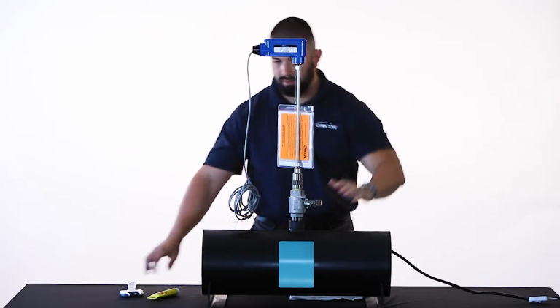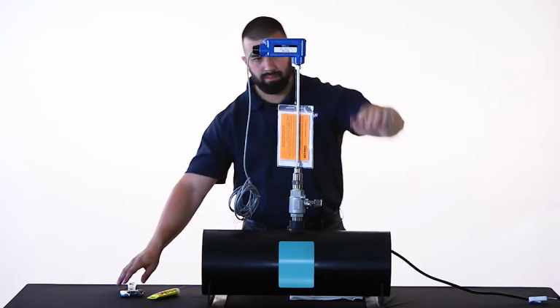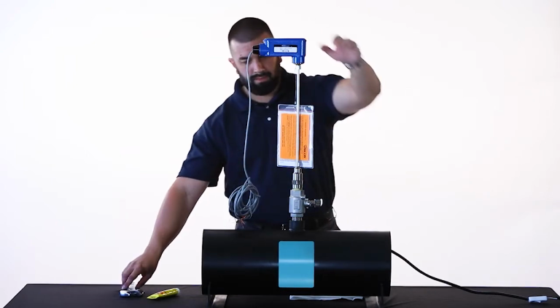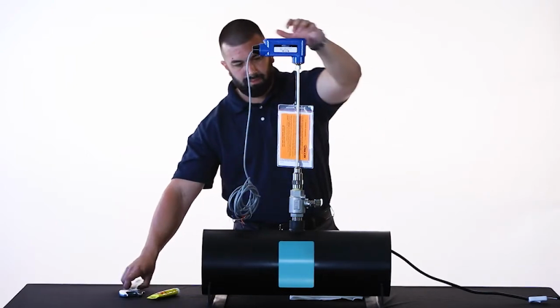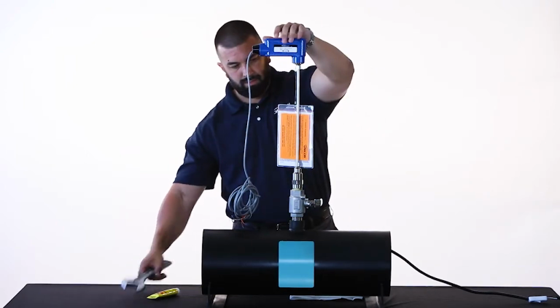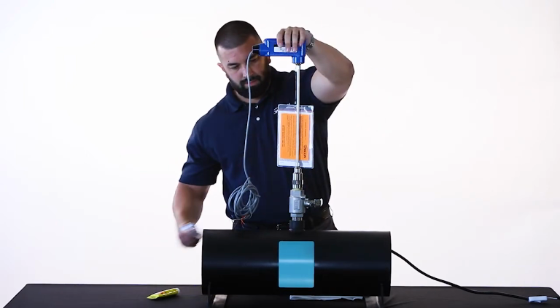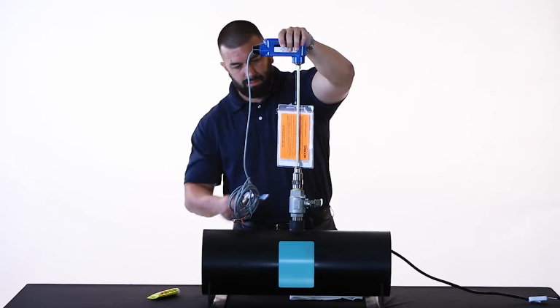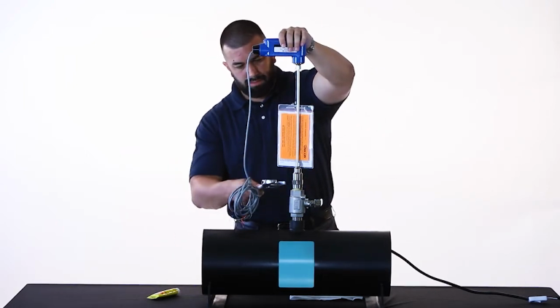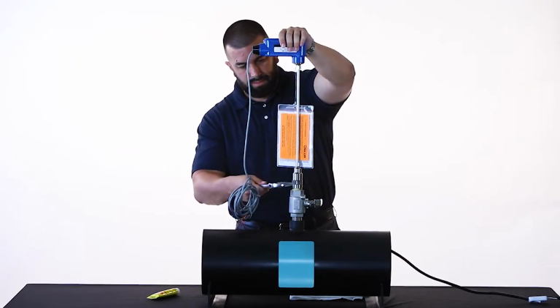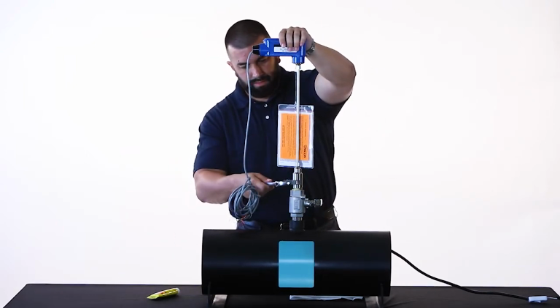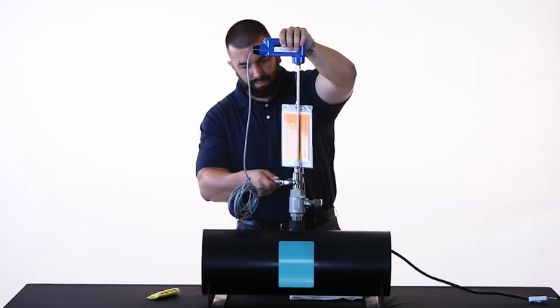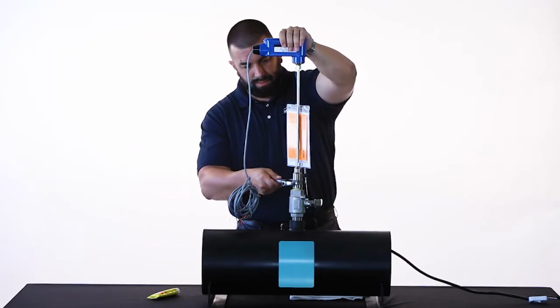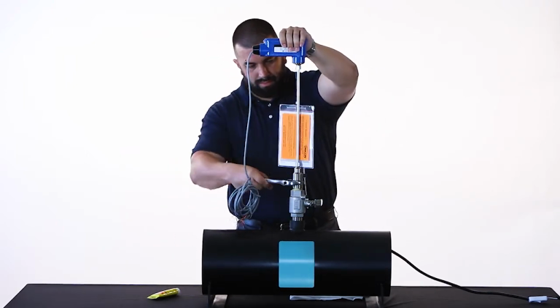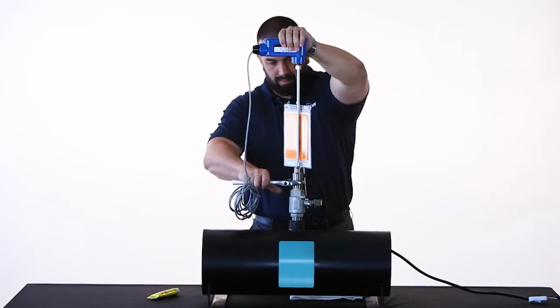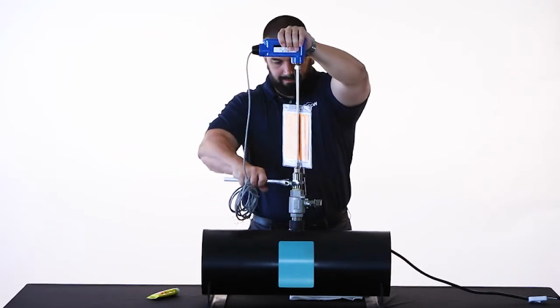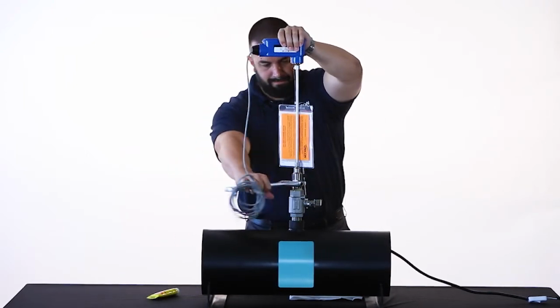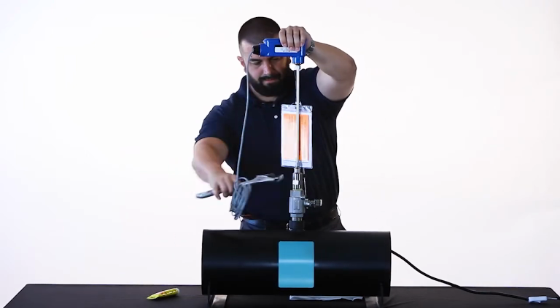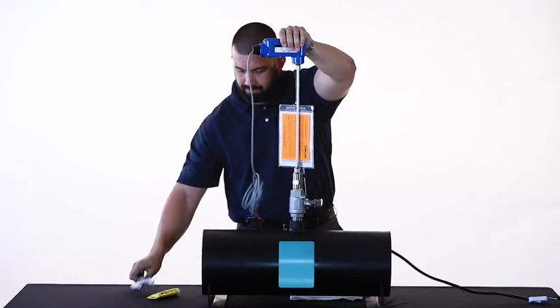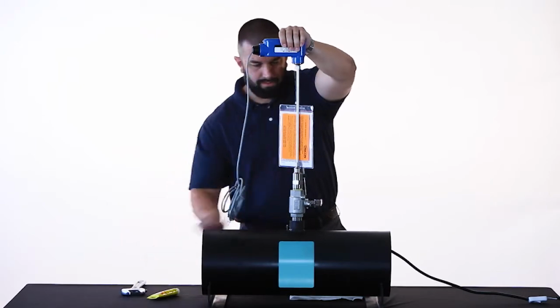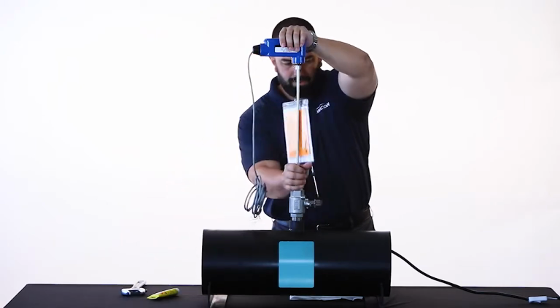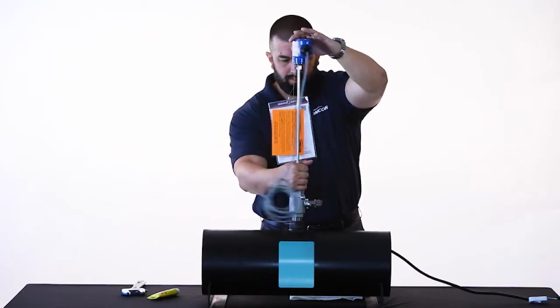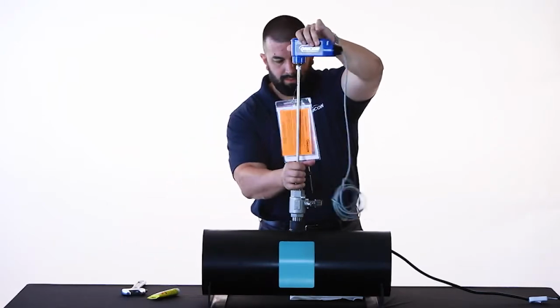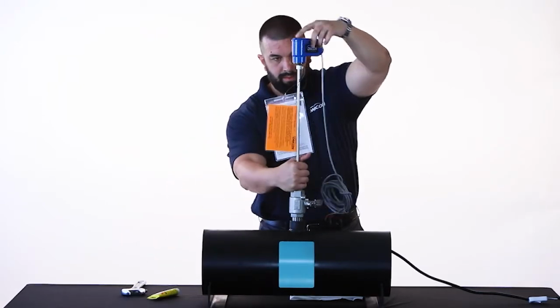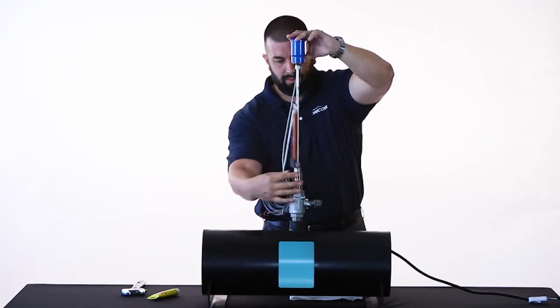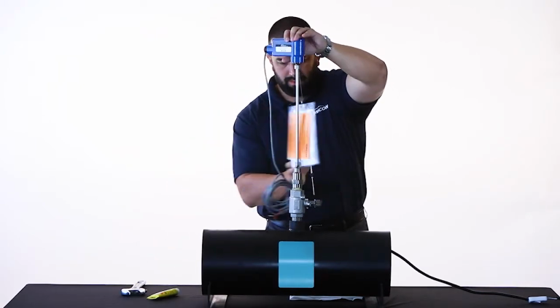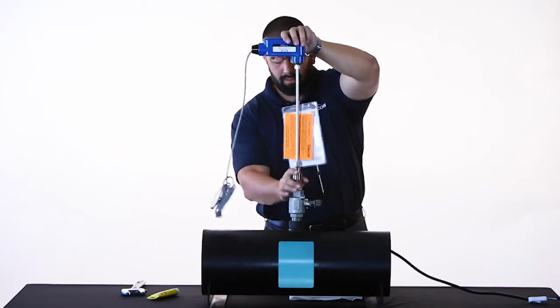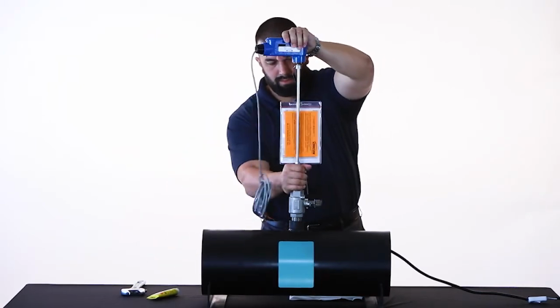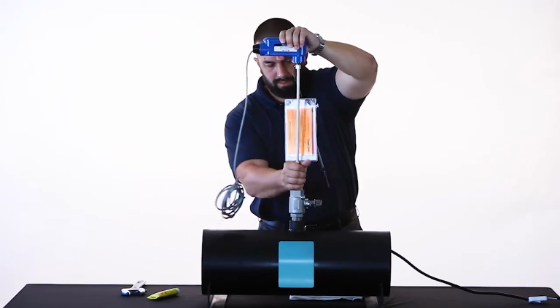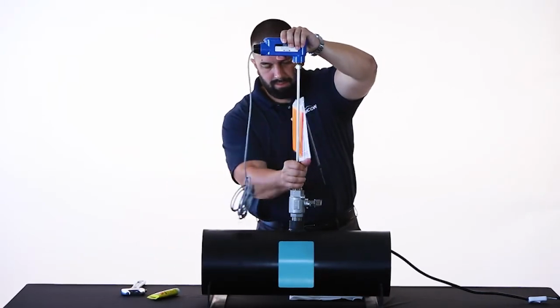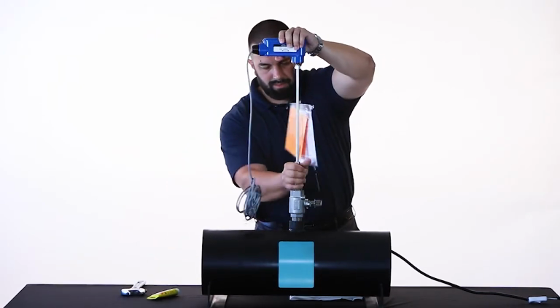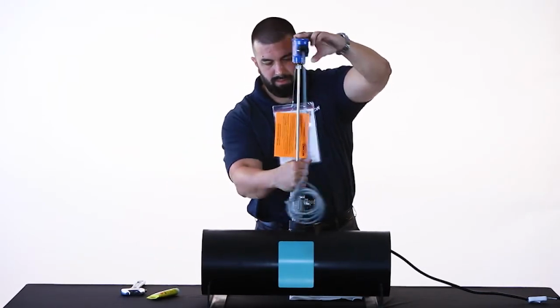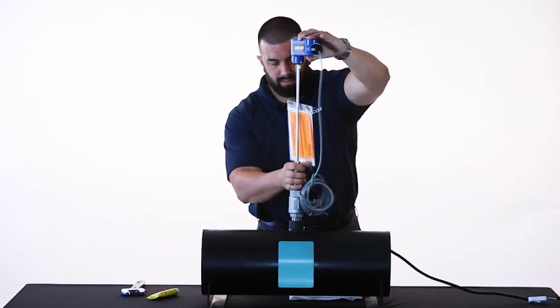Use the wrench if needed to loosen, then carefully unscrew the hot top adapter from the ball valve and you can remove the flow meter.